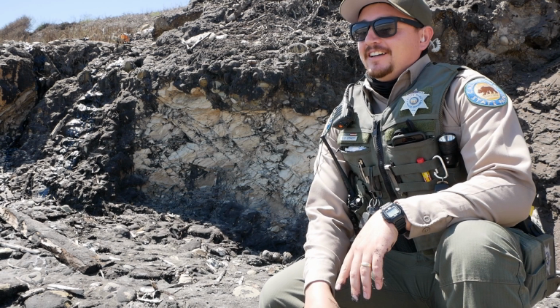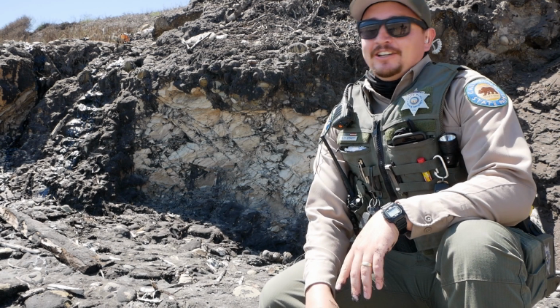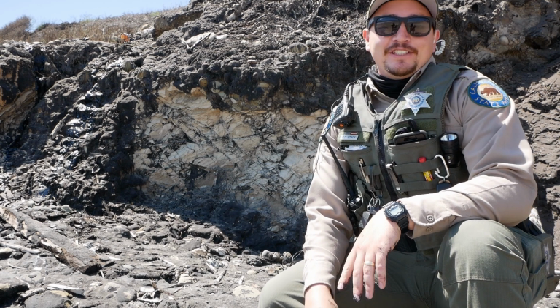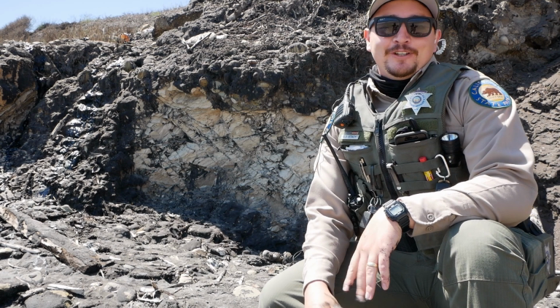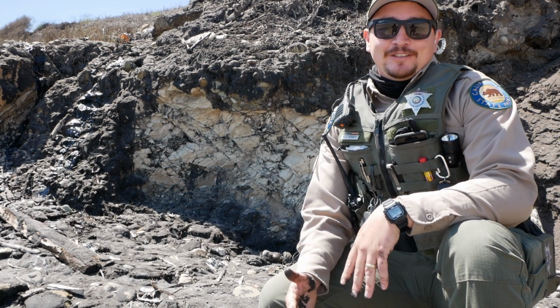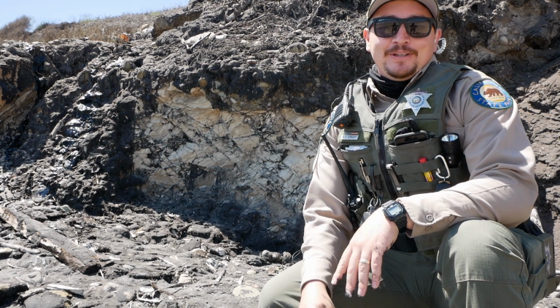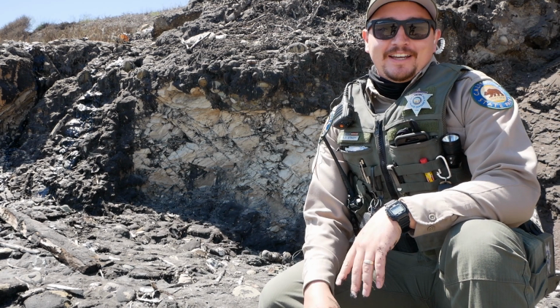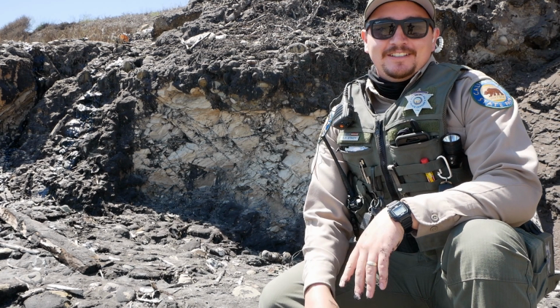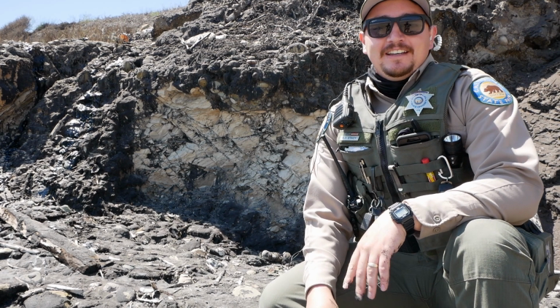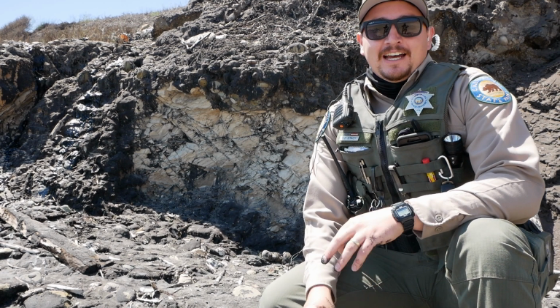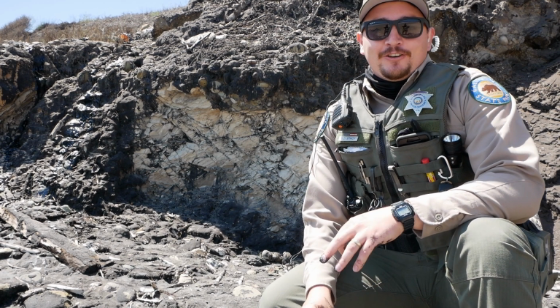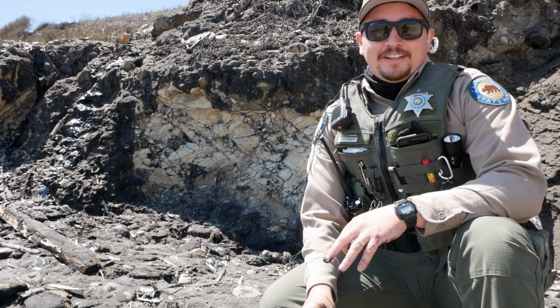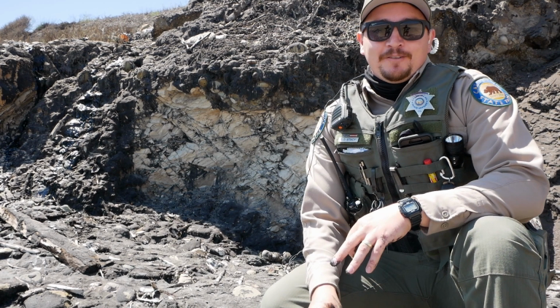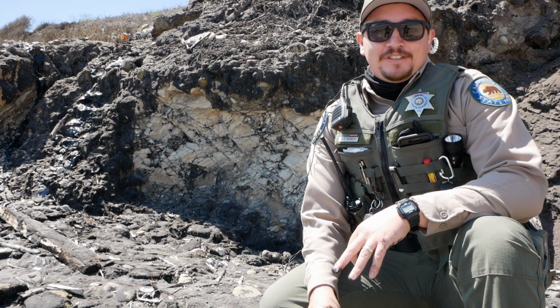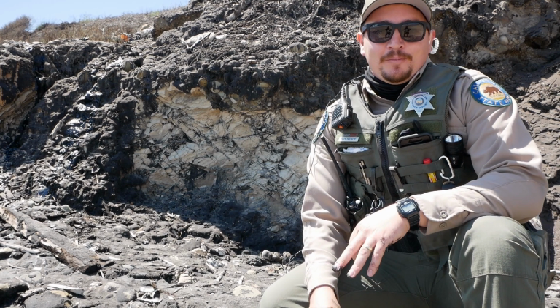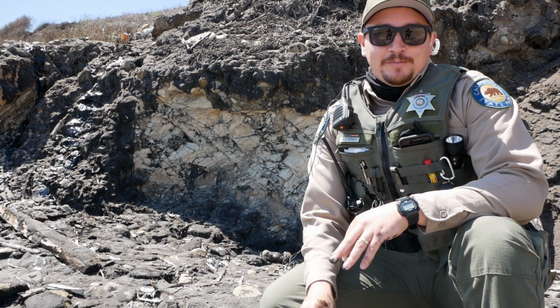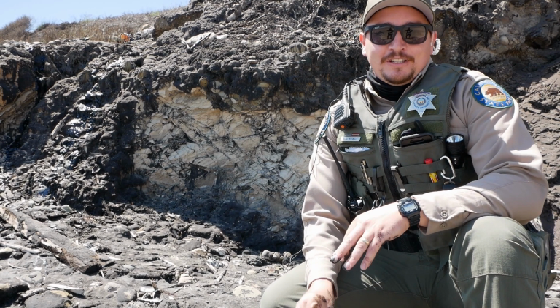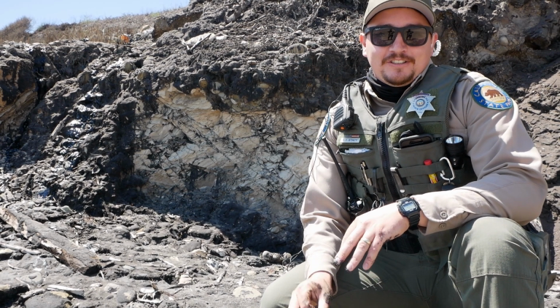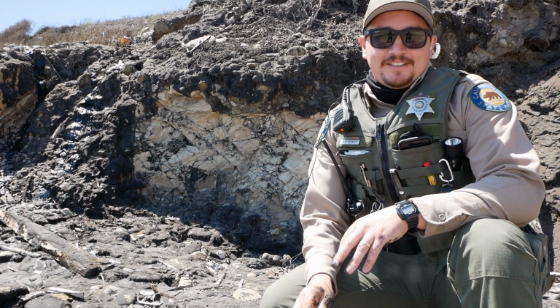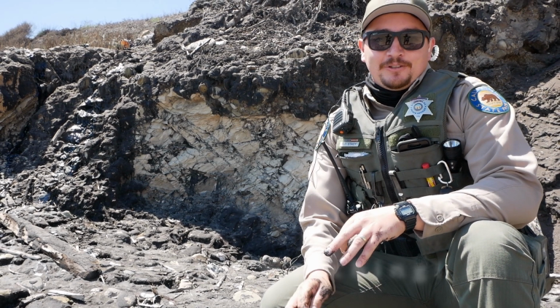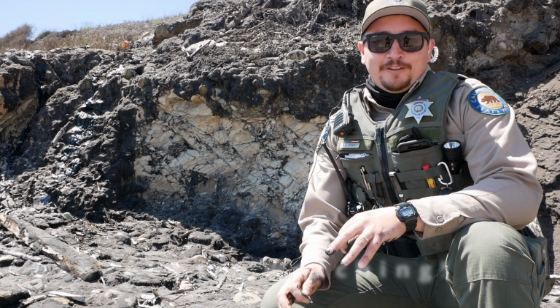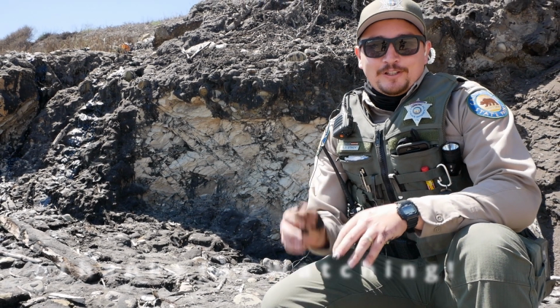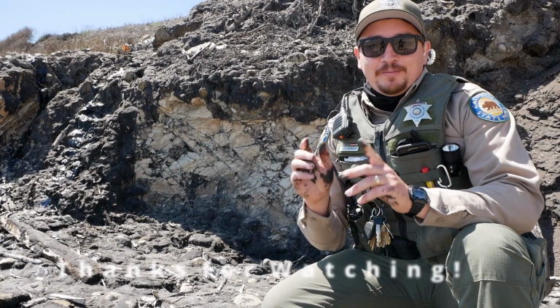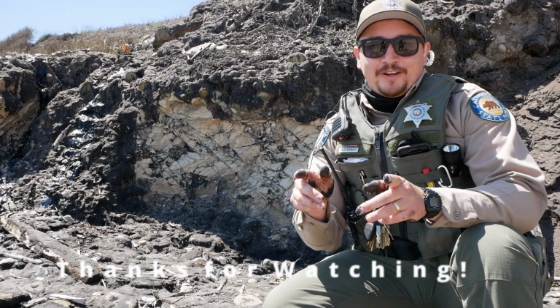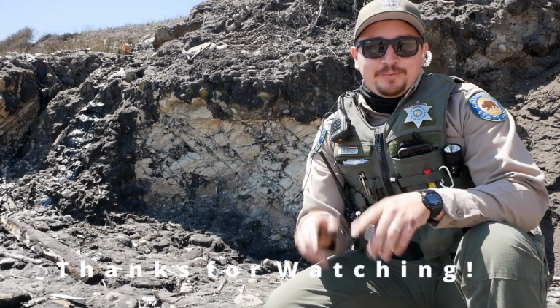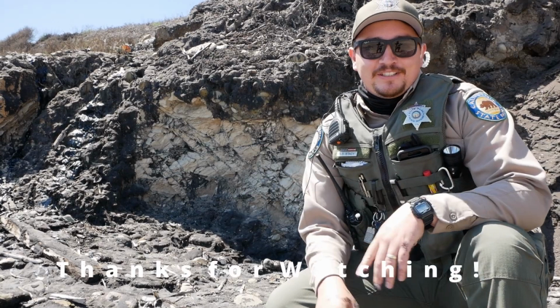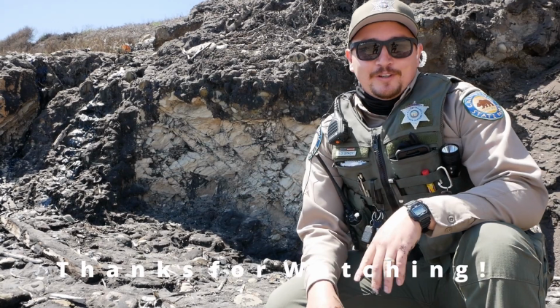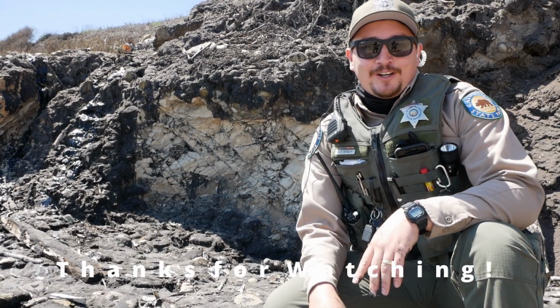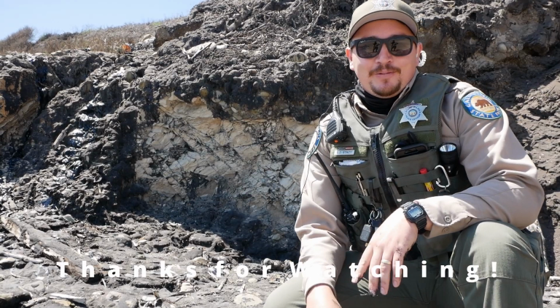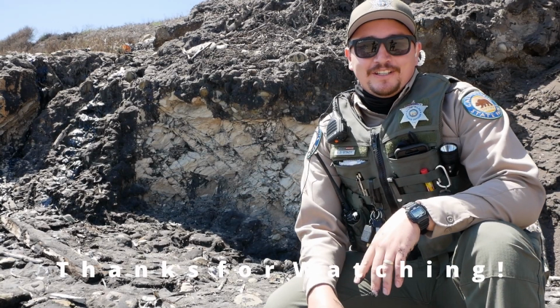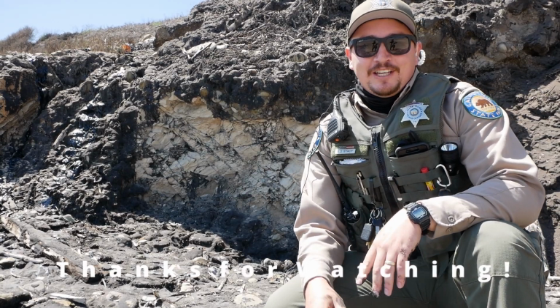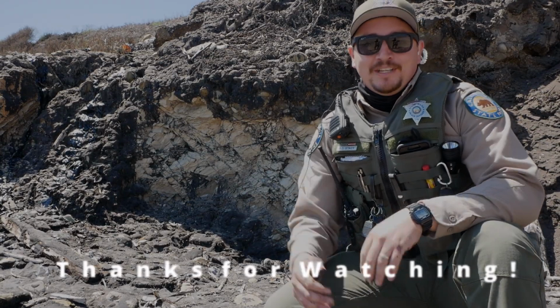Thanks for listening, guys. Have a great day. Once again, my name is Ranger Stacey with California State Parks — please come visit Carpinteria State Beach.